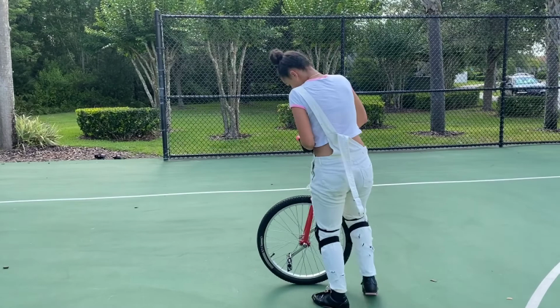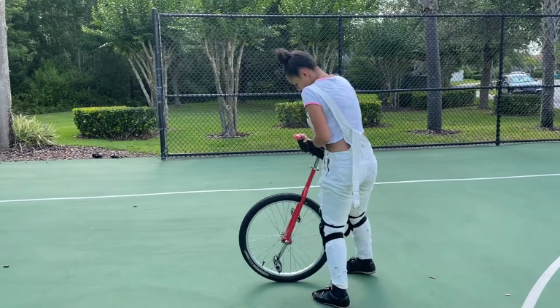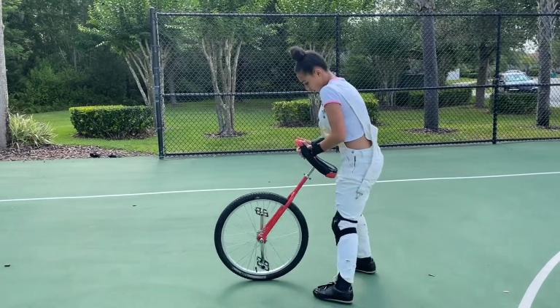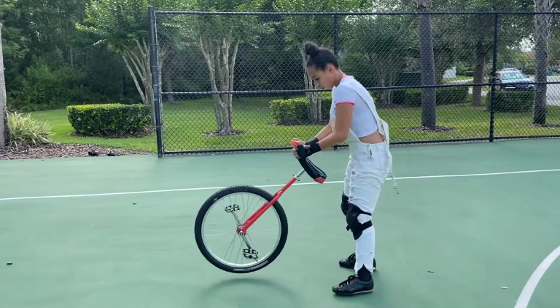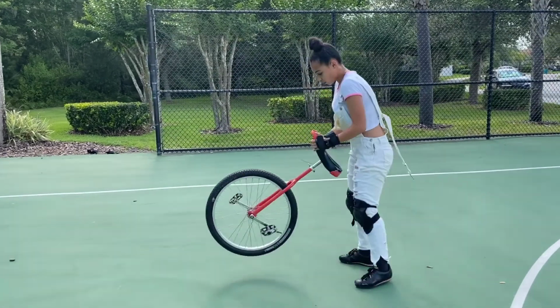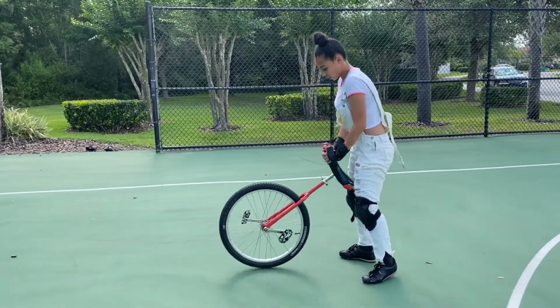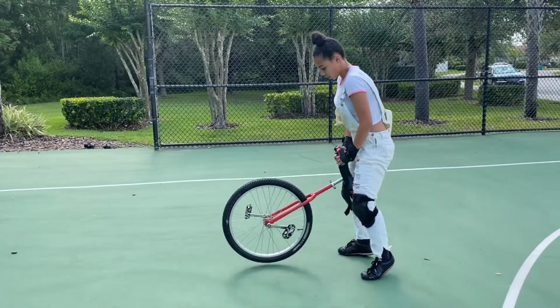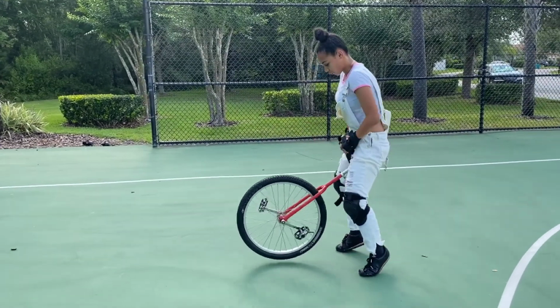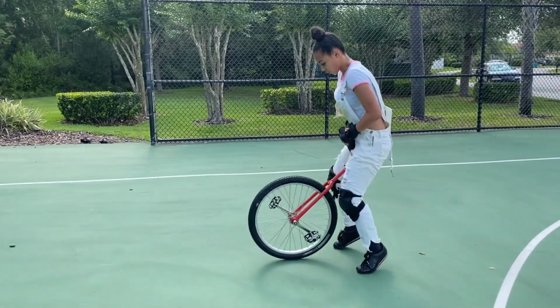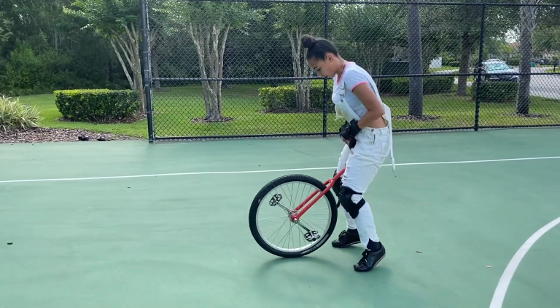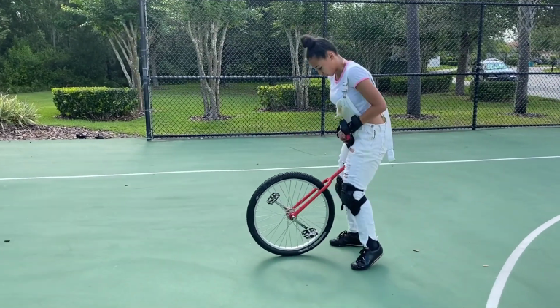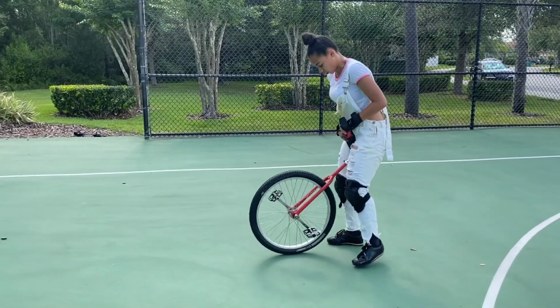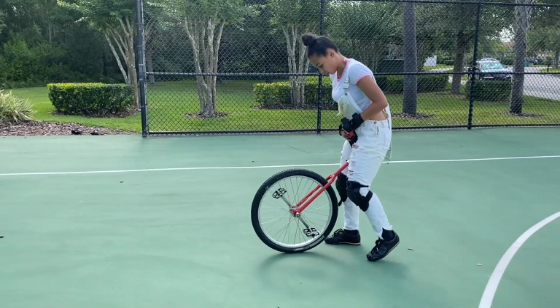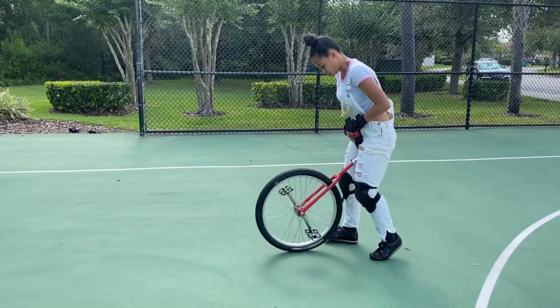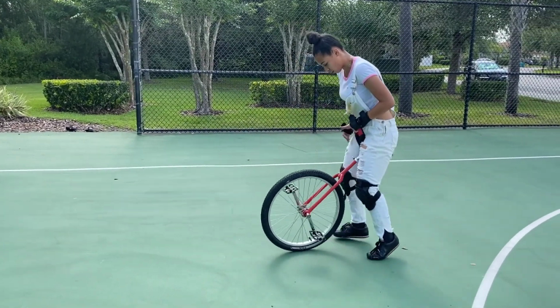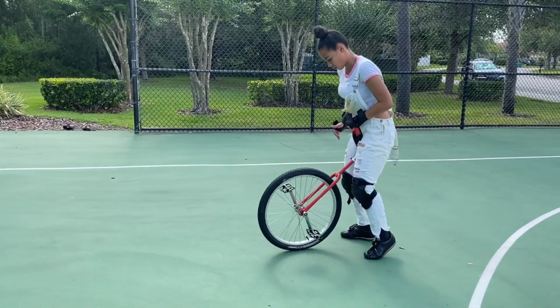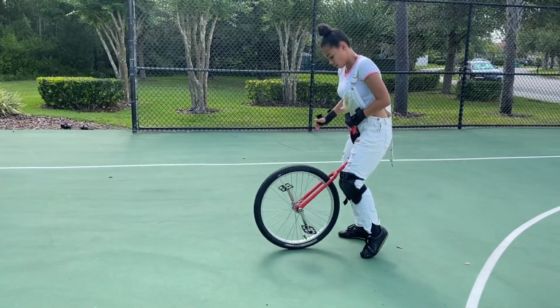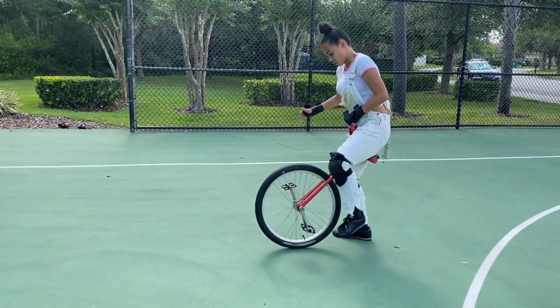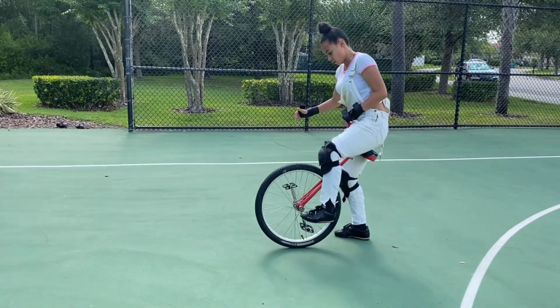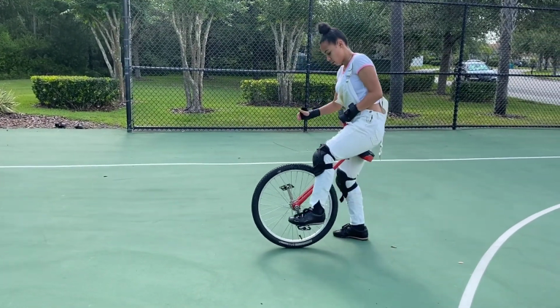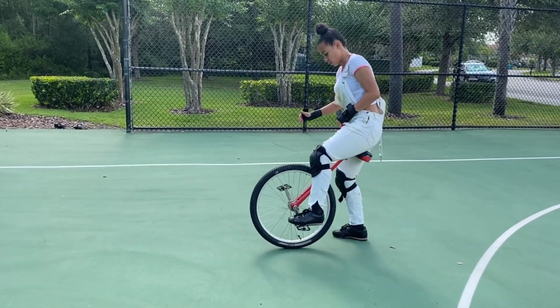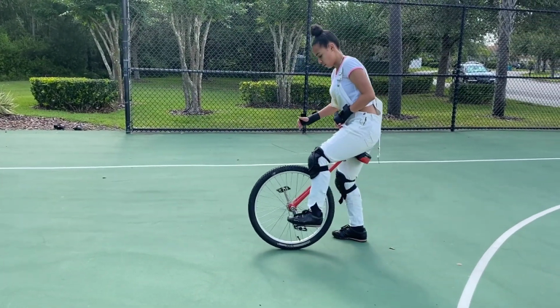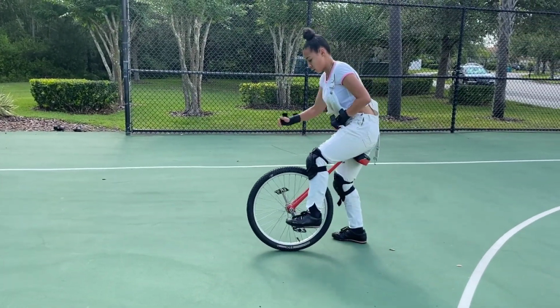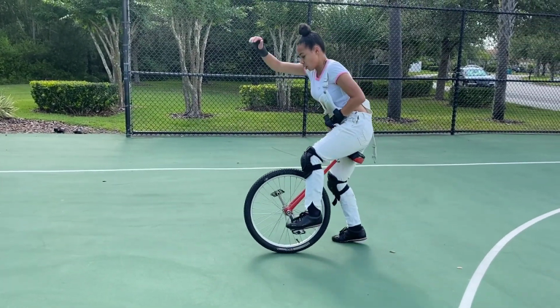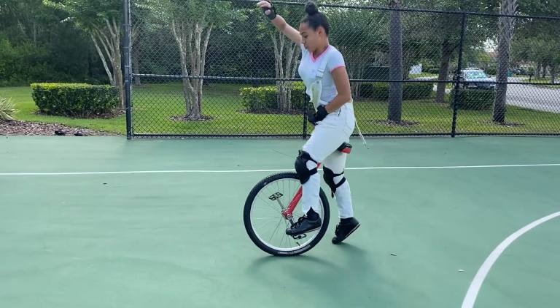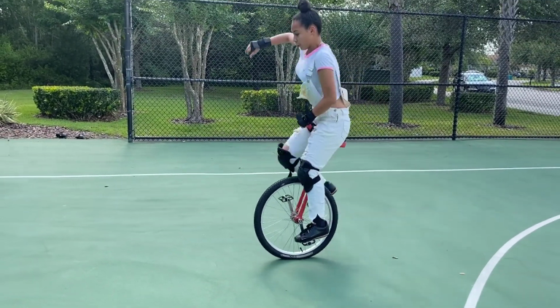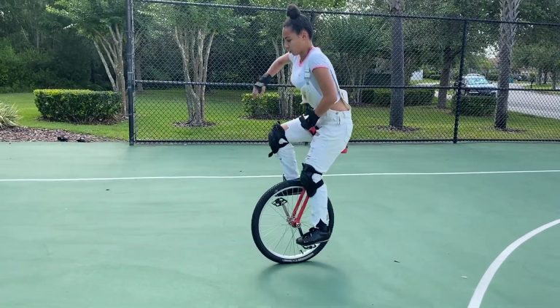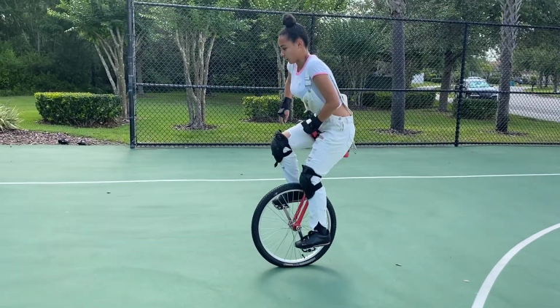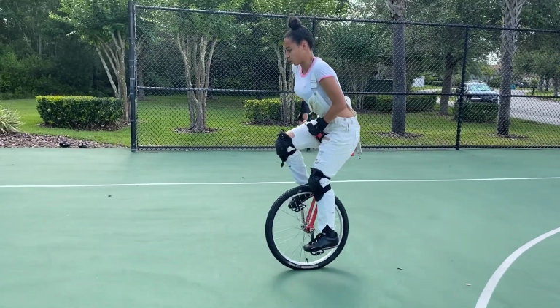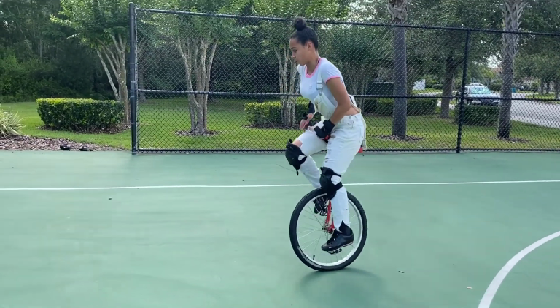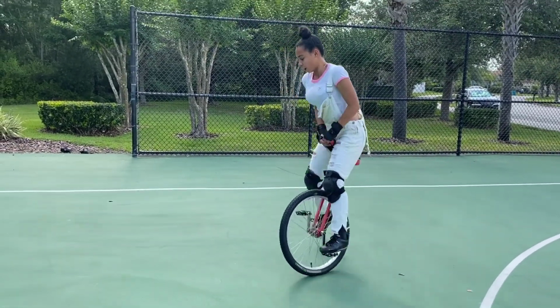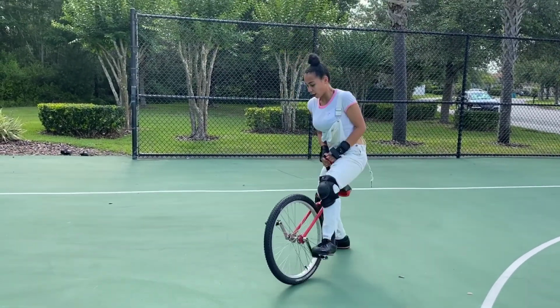My goal is to learn how to free mount now that I know how to ride.